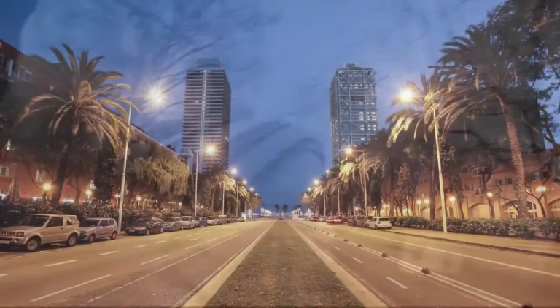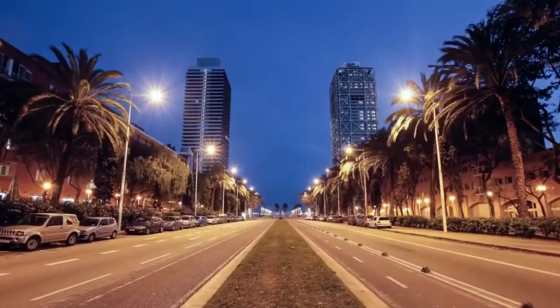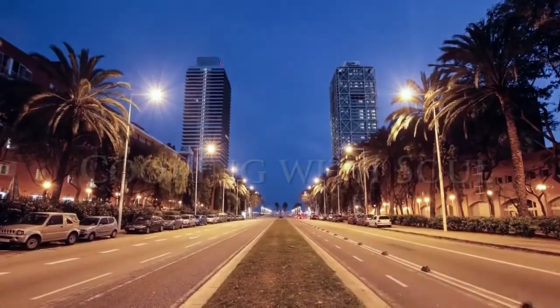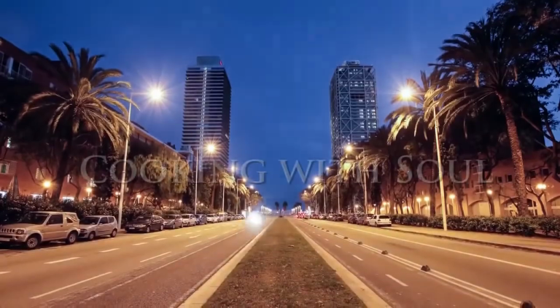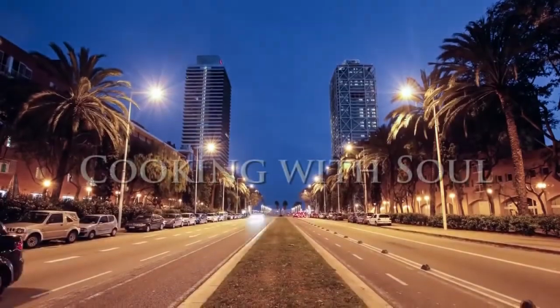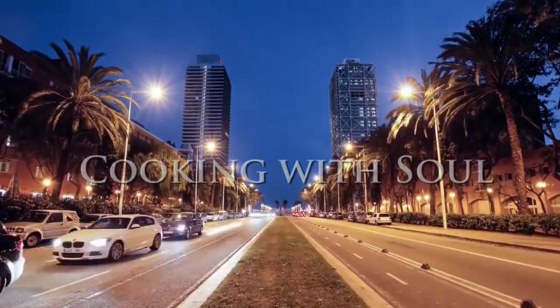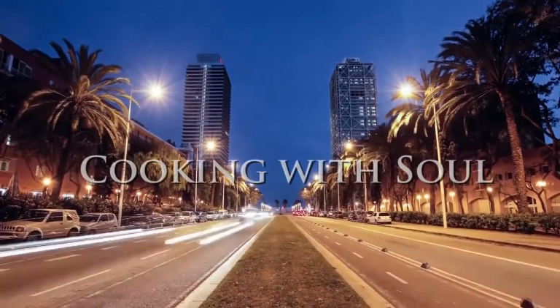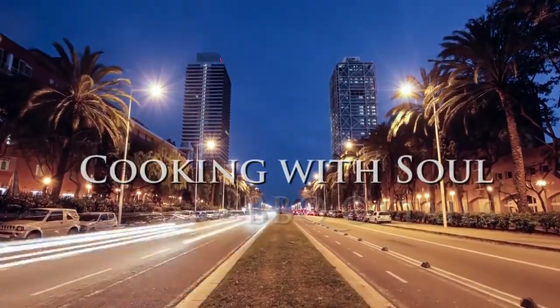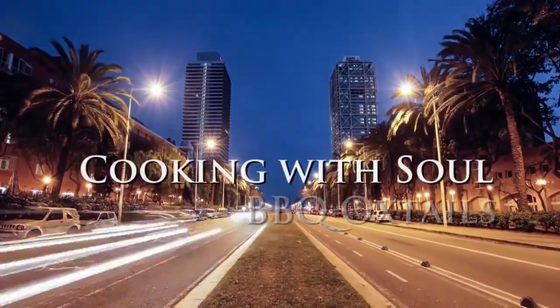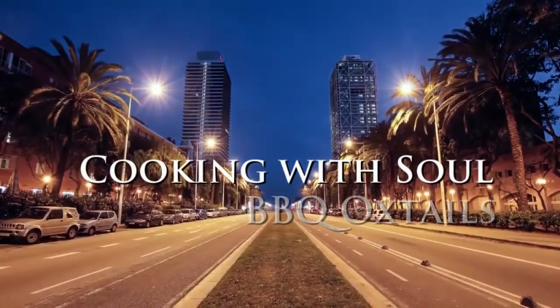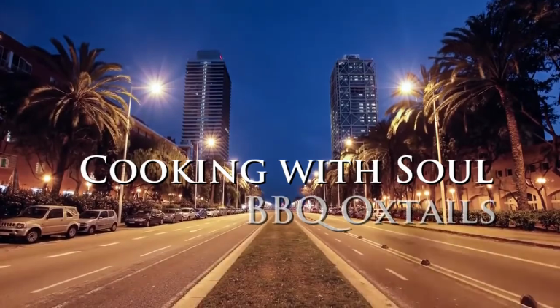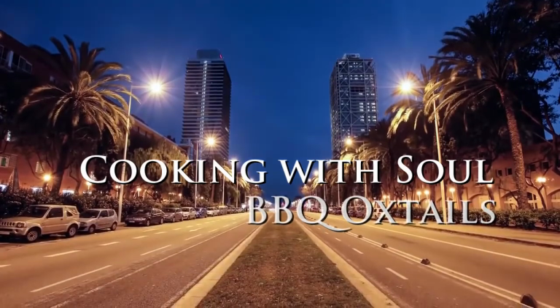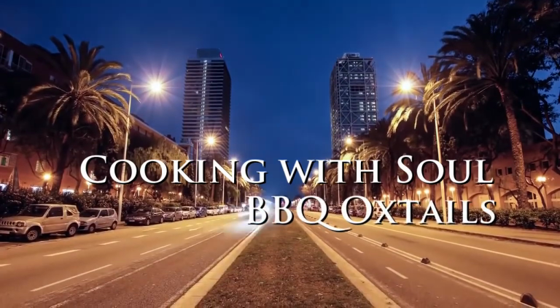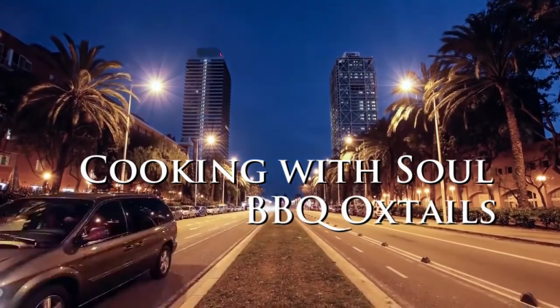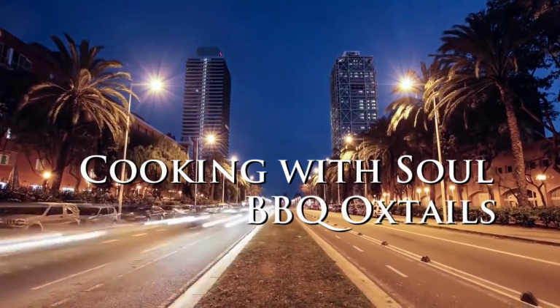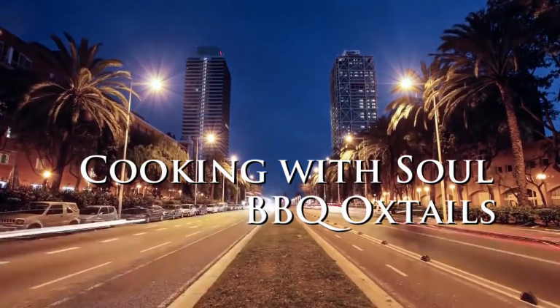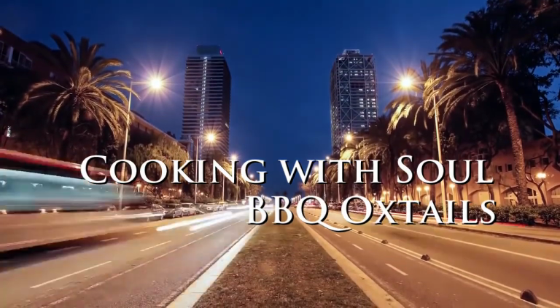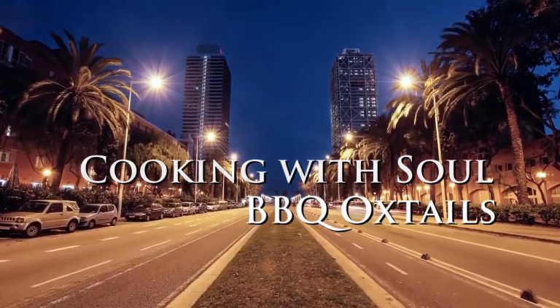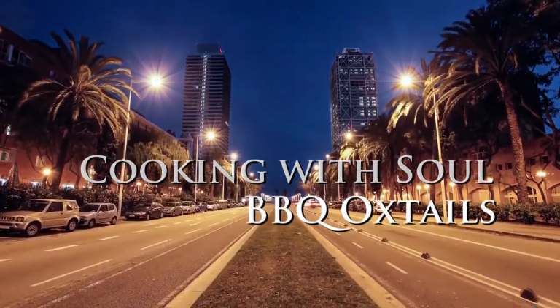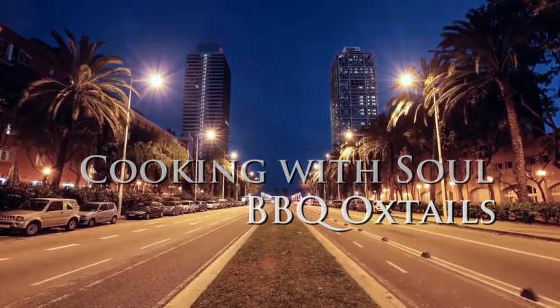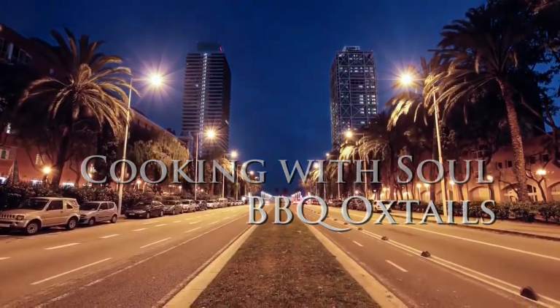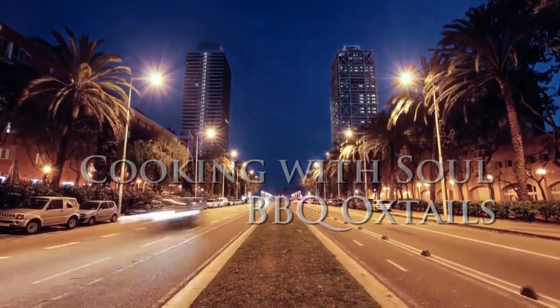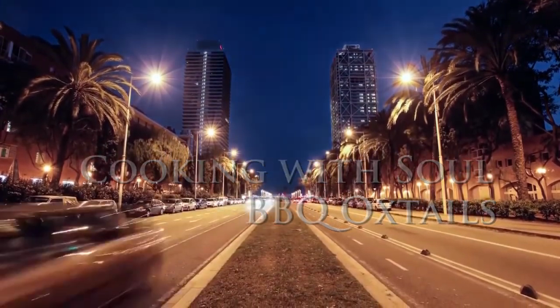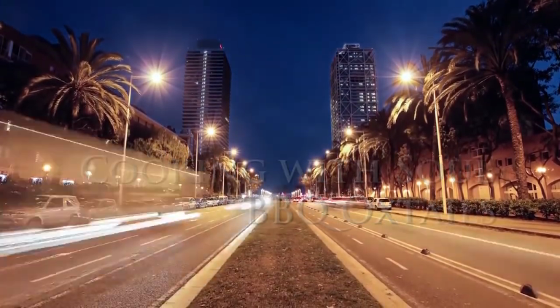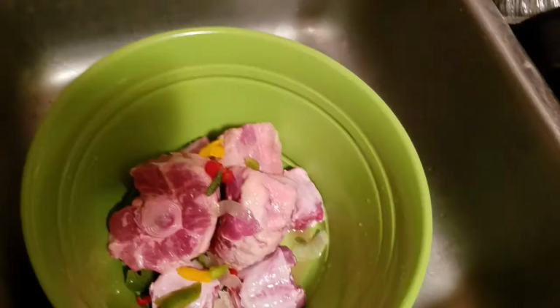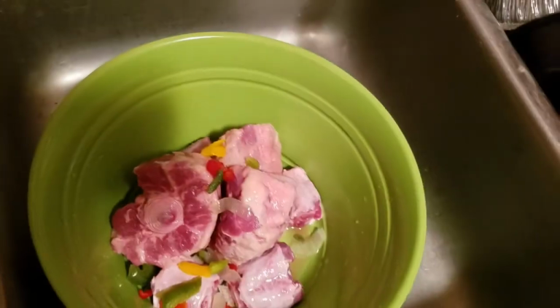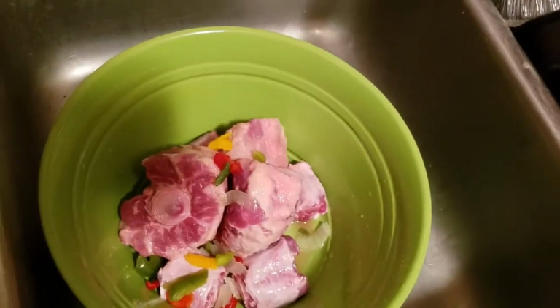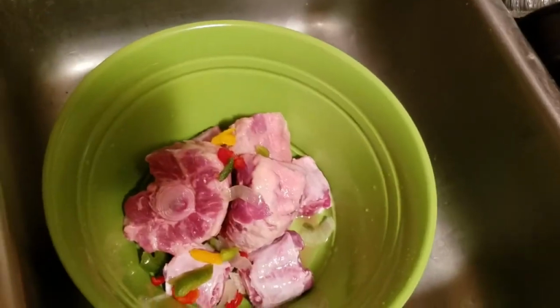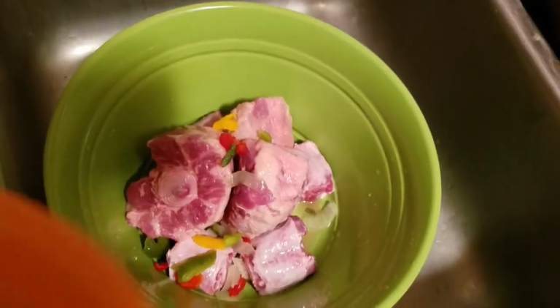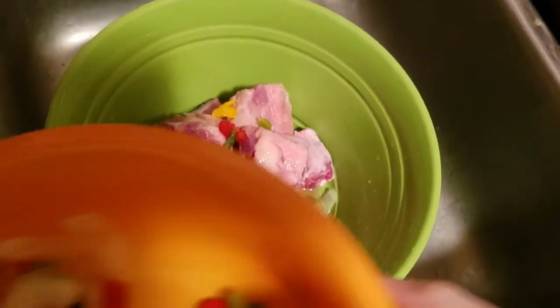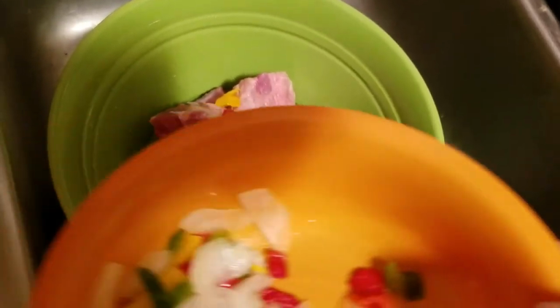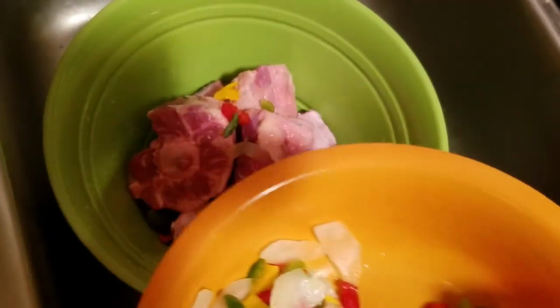YouTube family, we're back with another Cooking With Soul video, and today we are doing barbecue oxtails. Let's go.